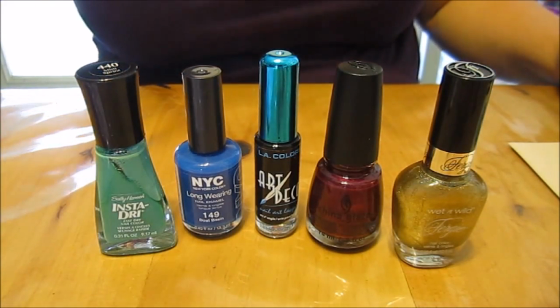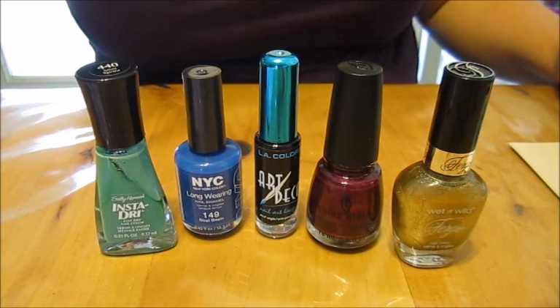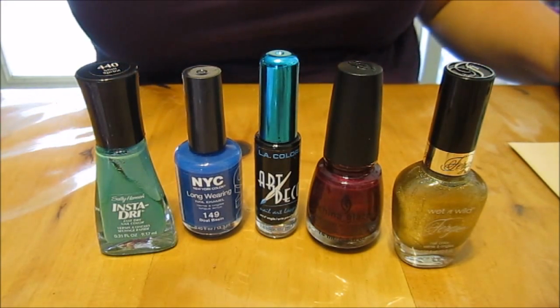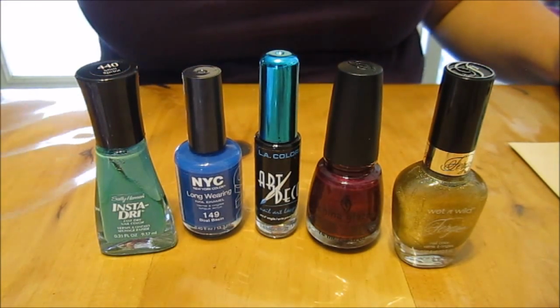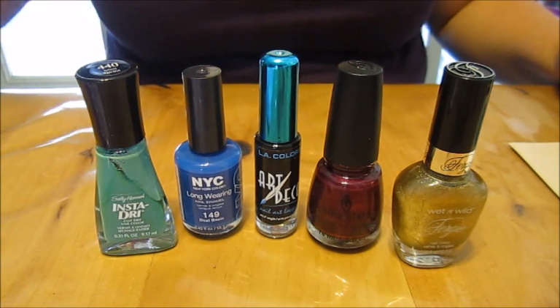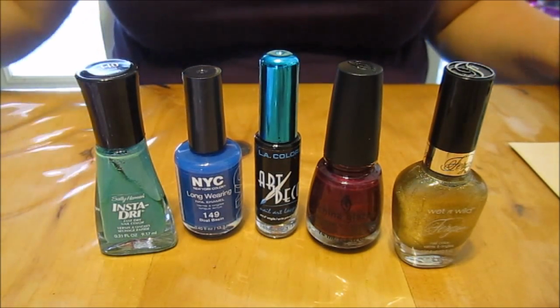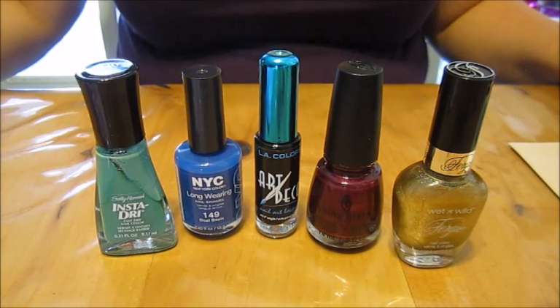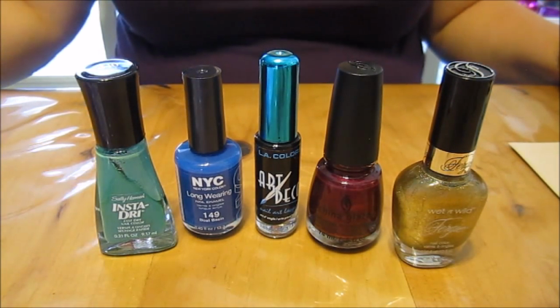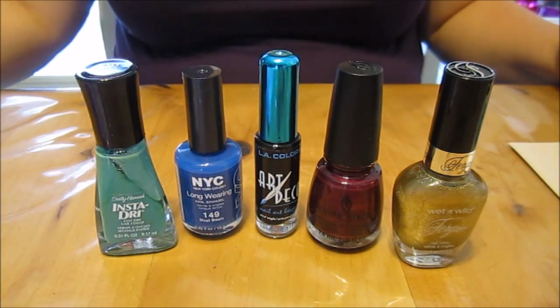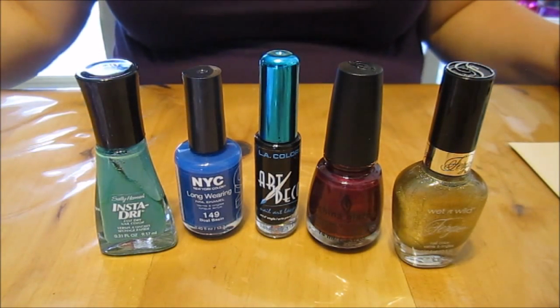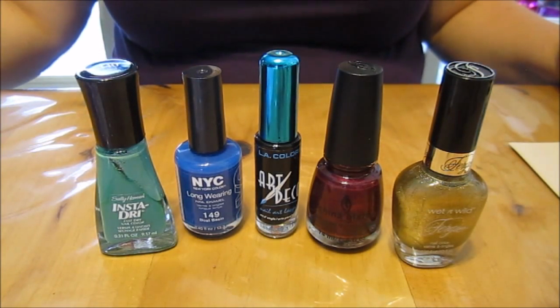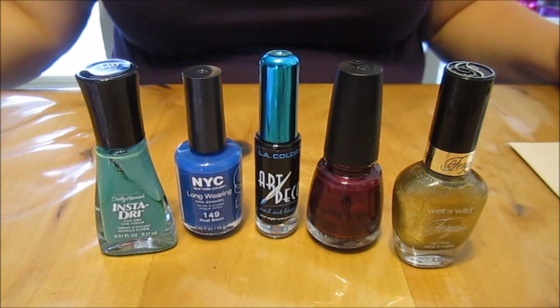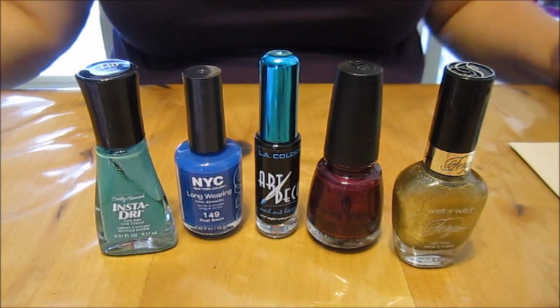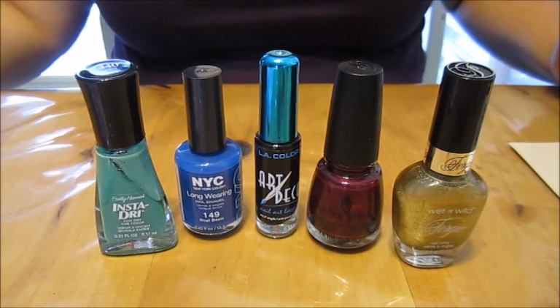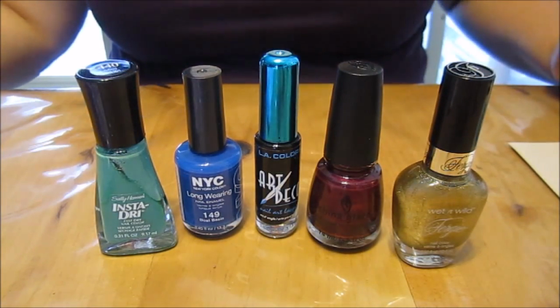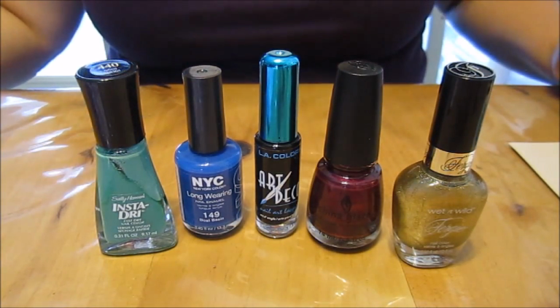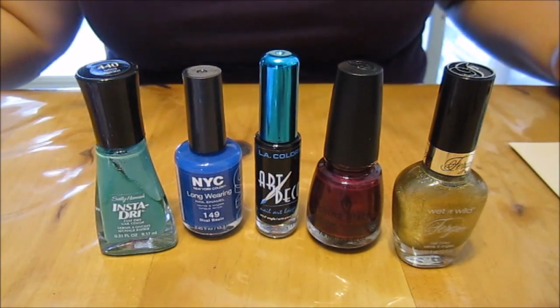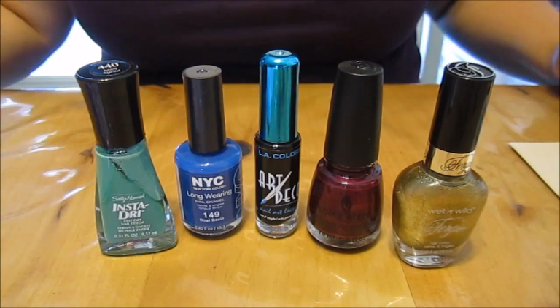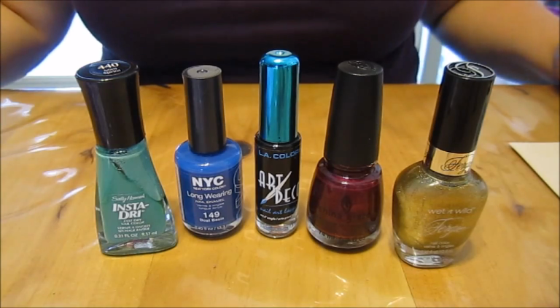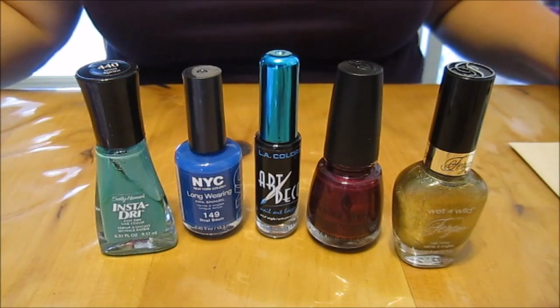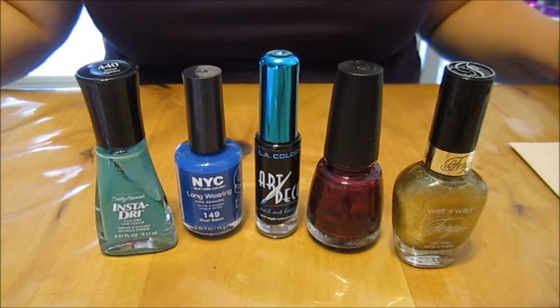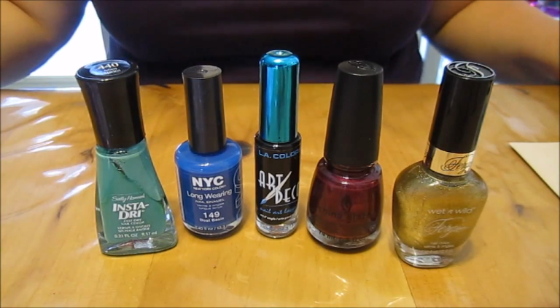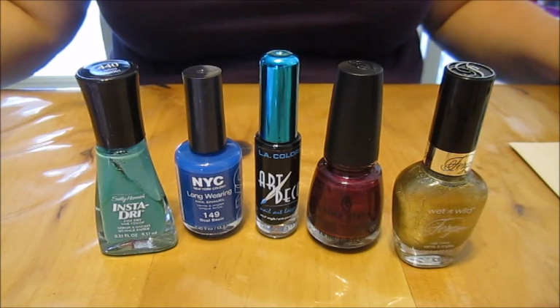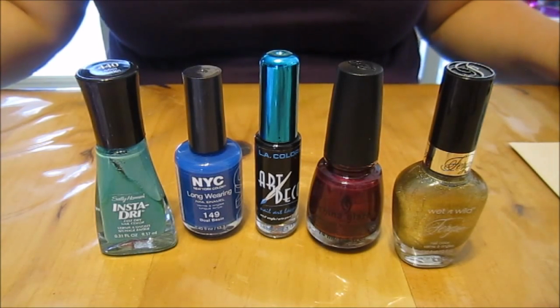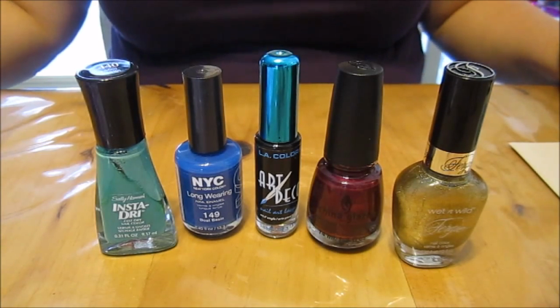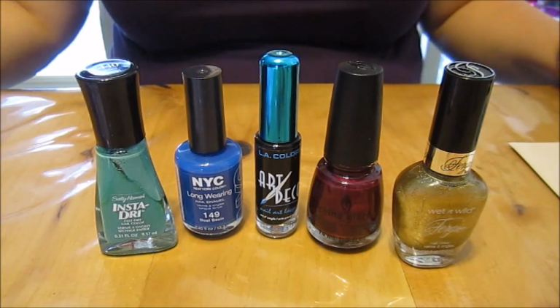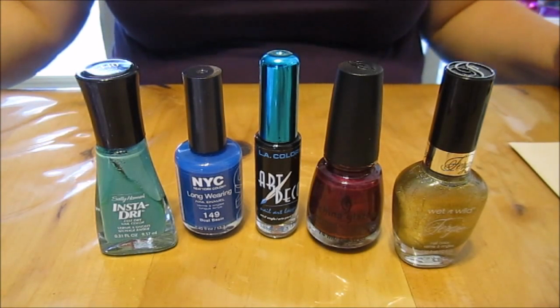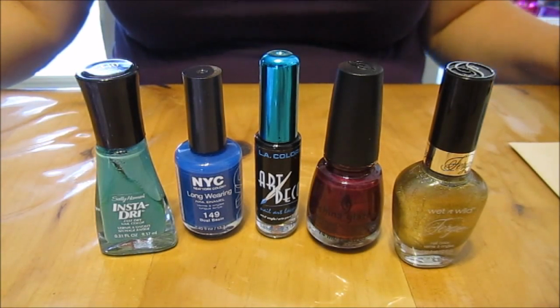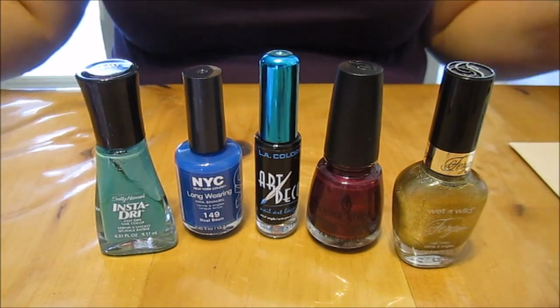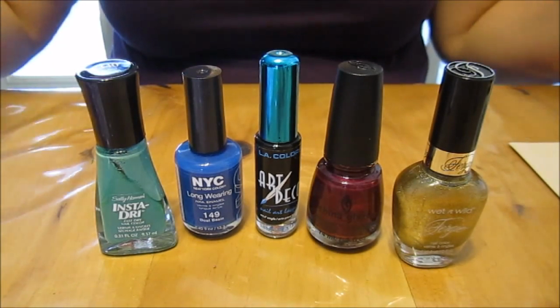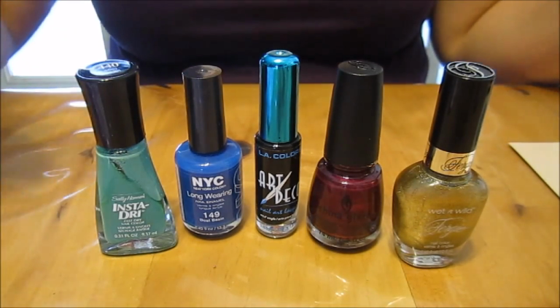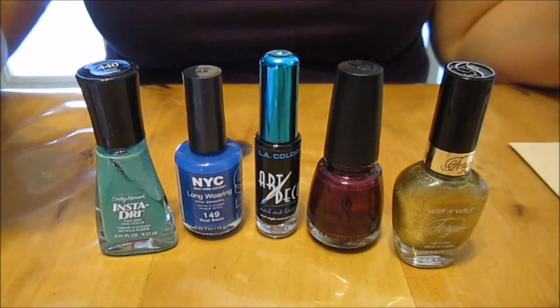Okay, today we're going to be doing our peacock nails. I'm so excited to do this one.